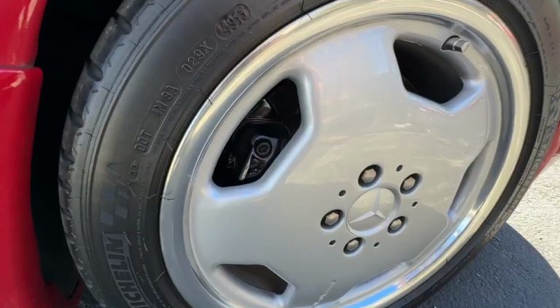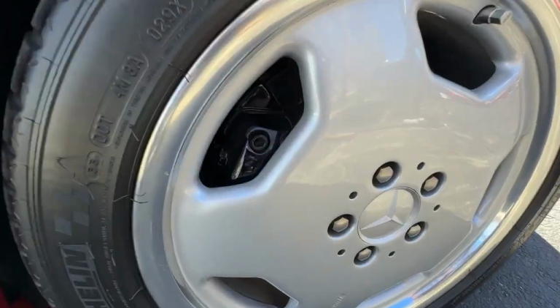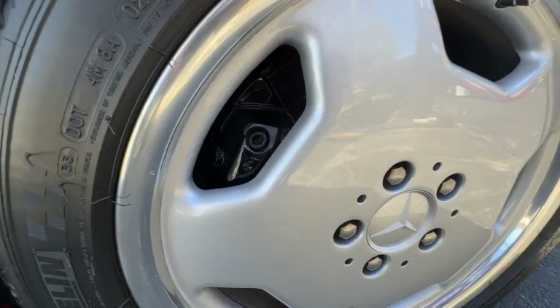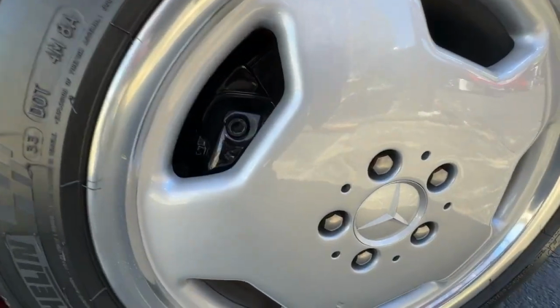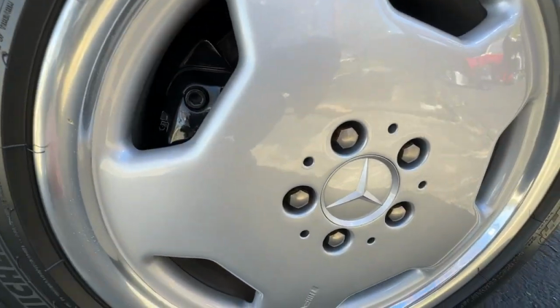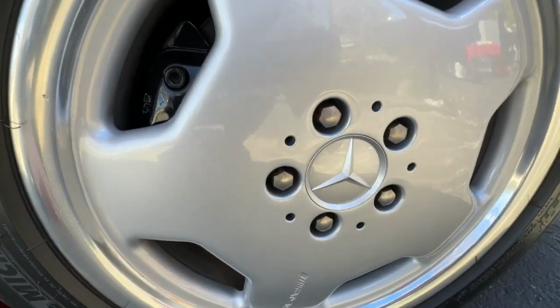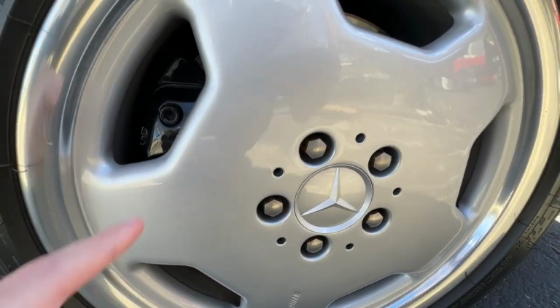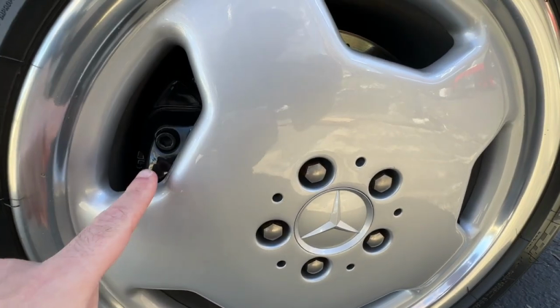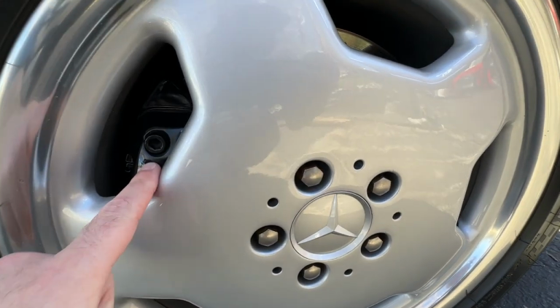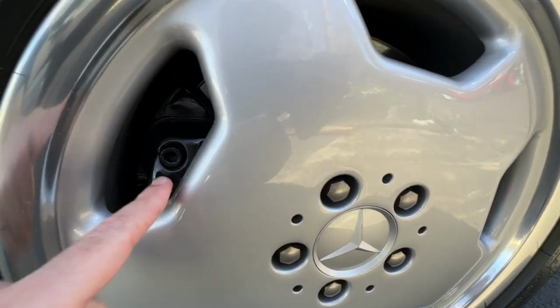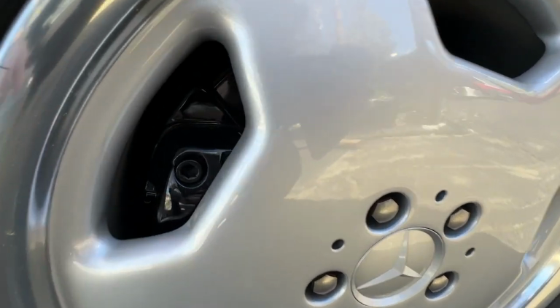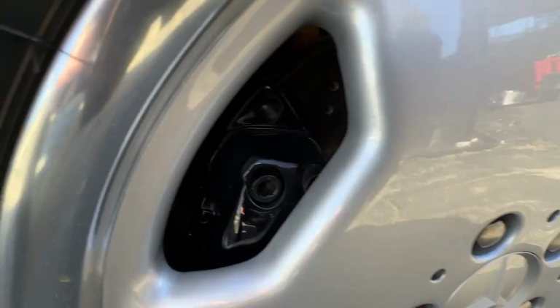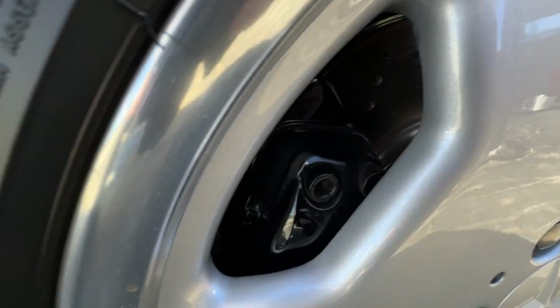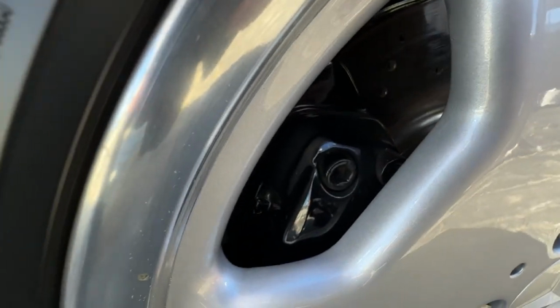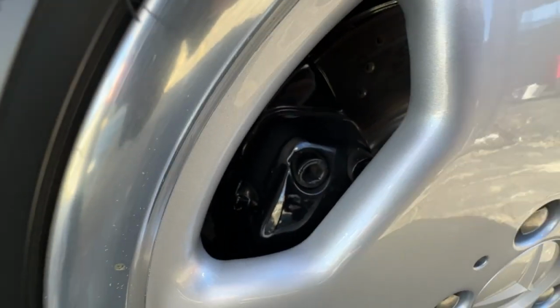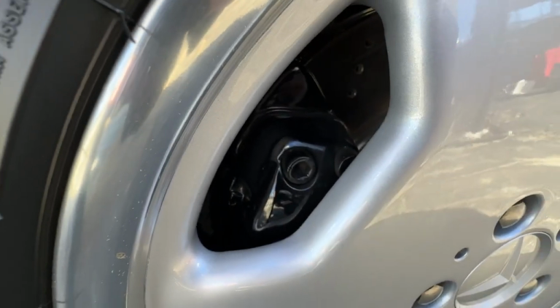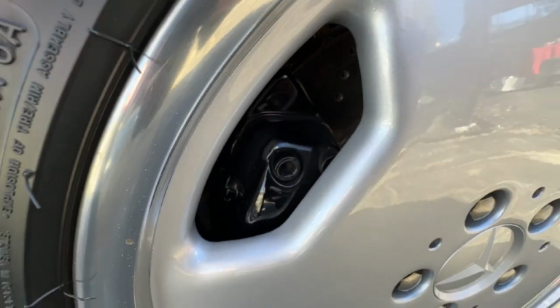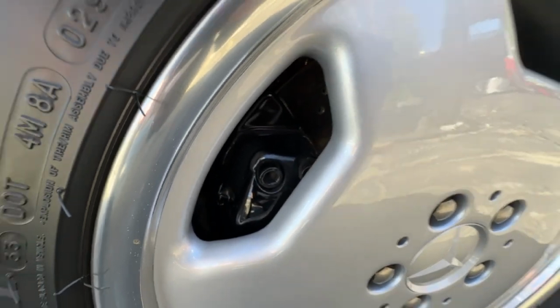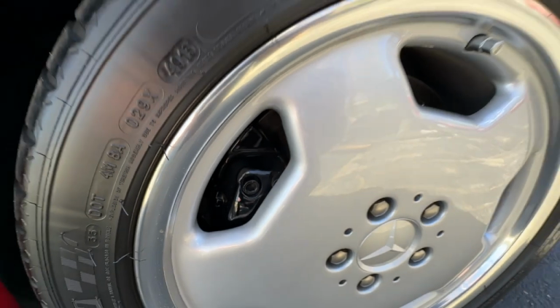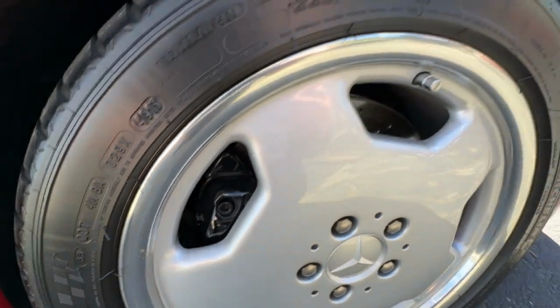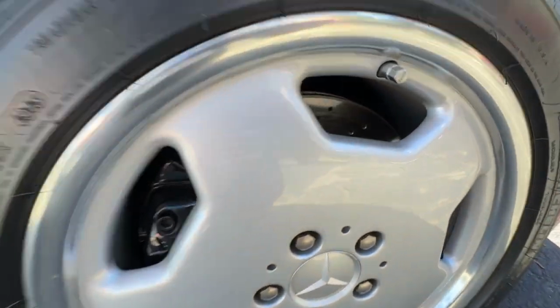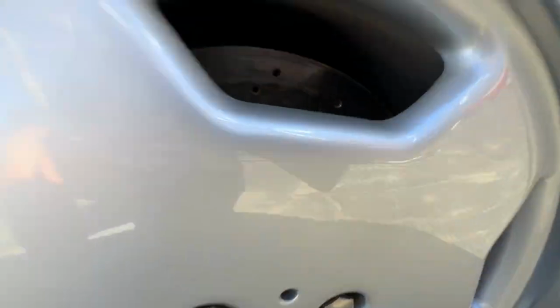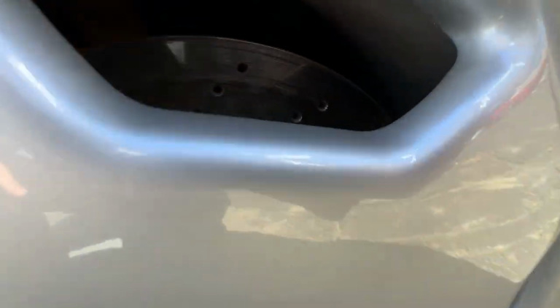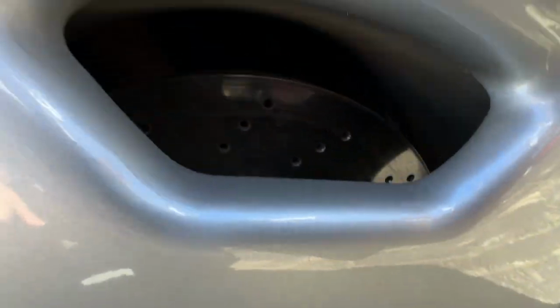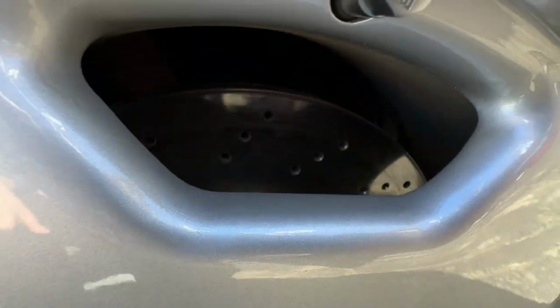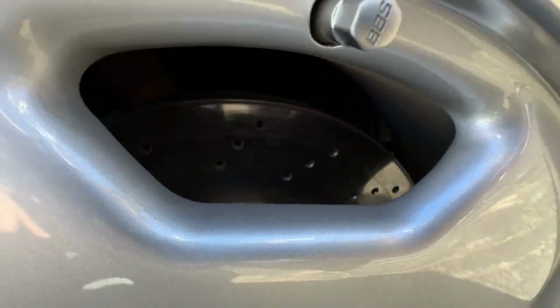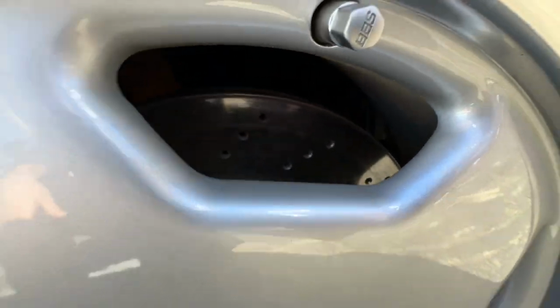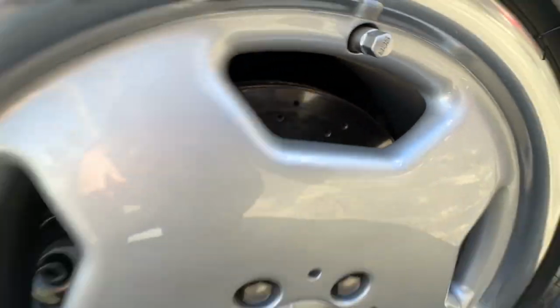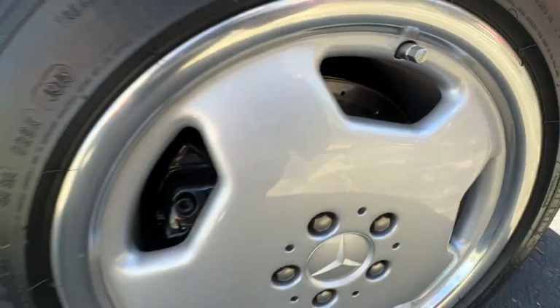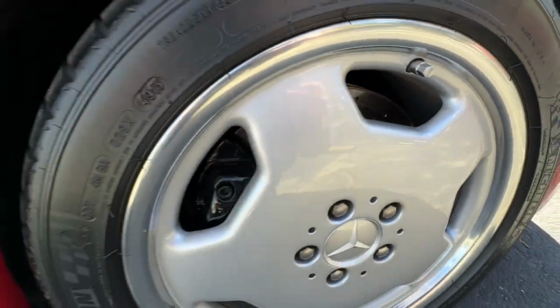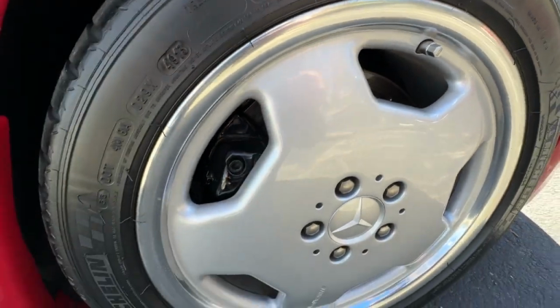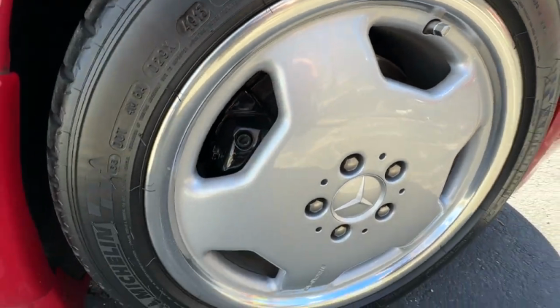It's actually really hard to see behind the monoblocks, but those are bigger brakes. And you do get the drilled rotors too, which look really nice.